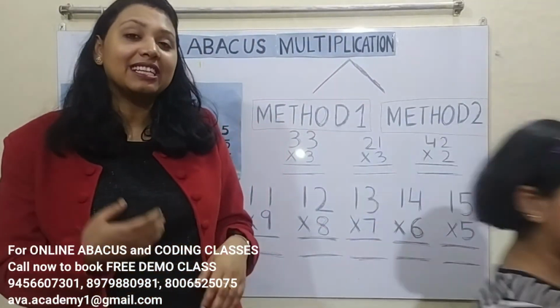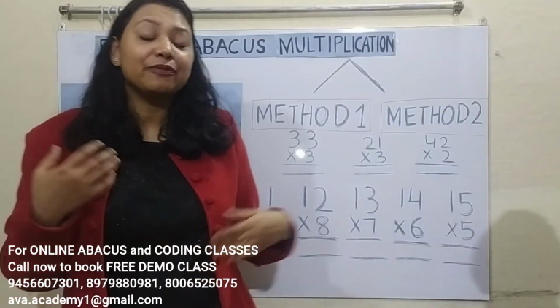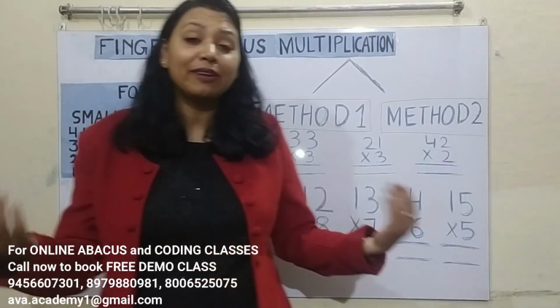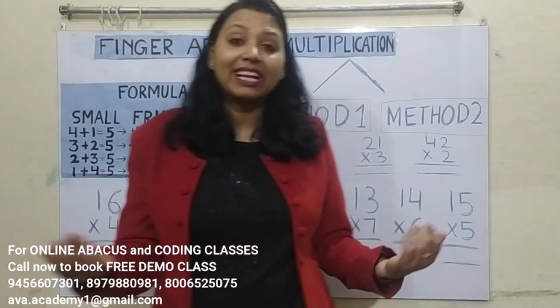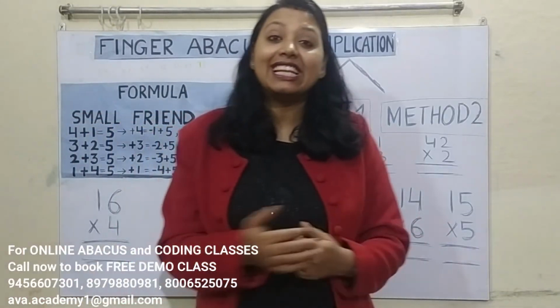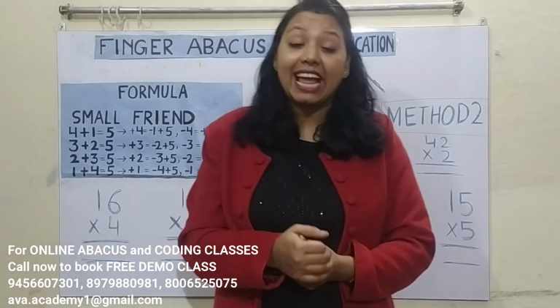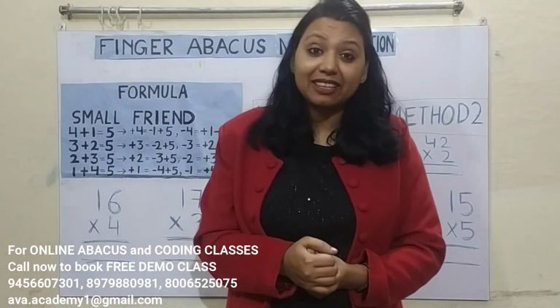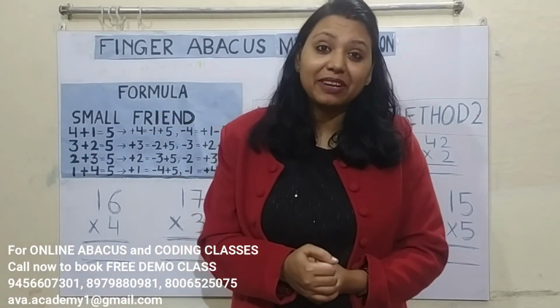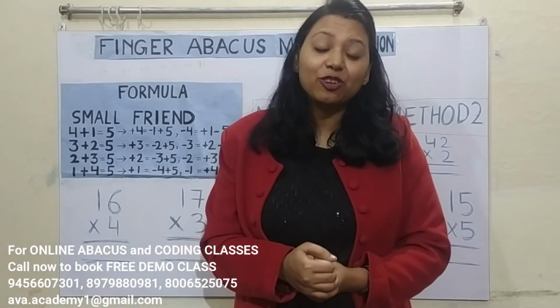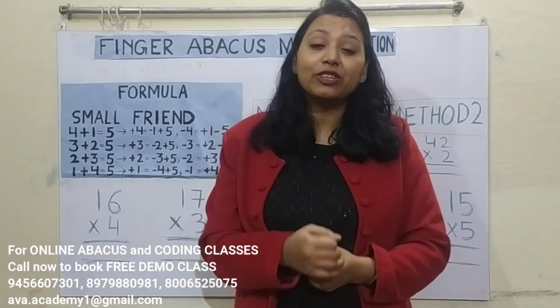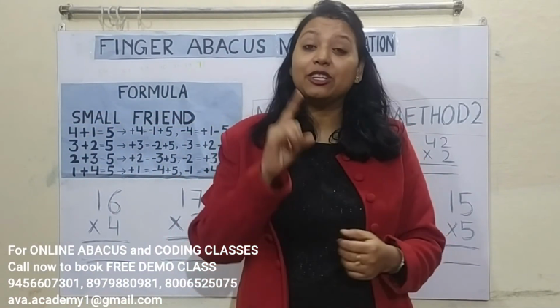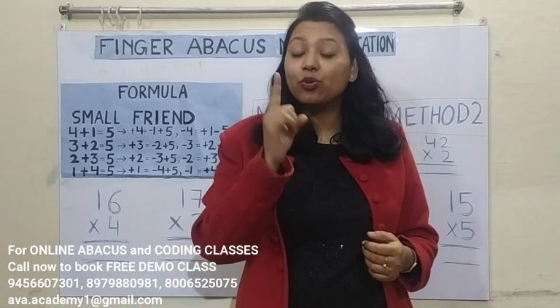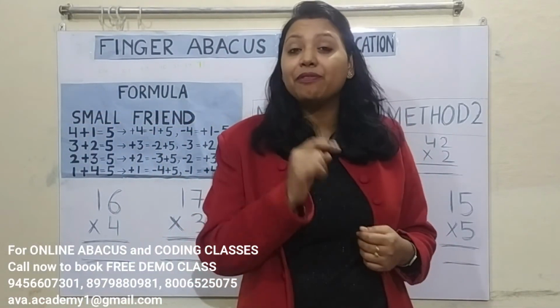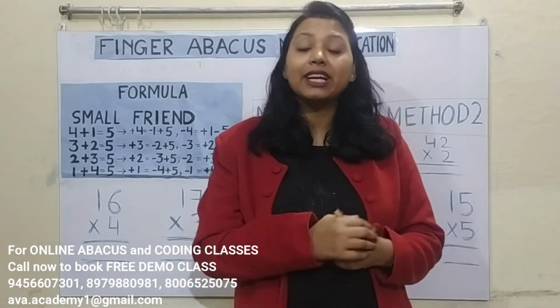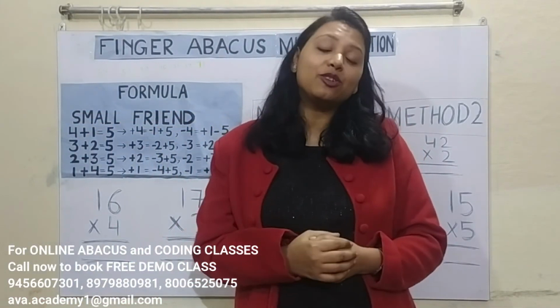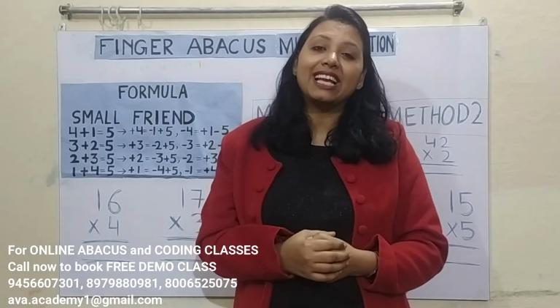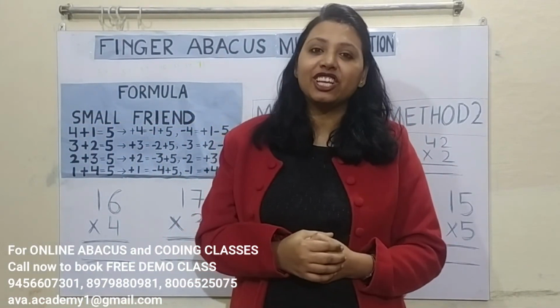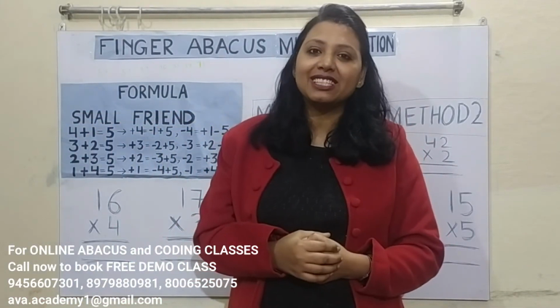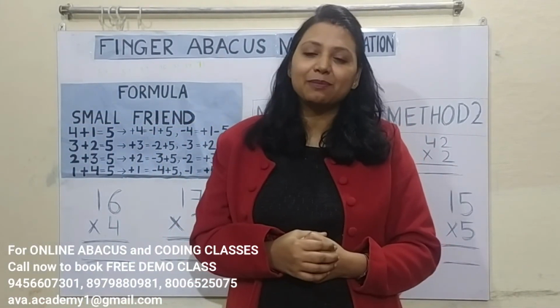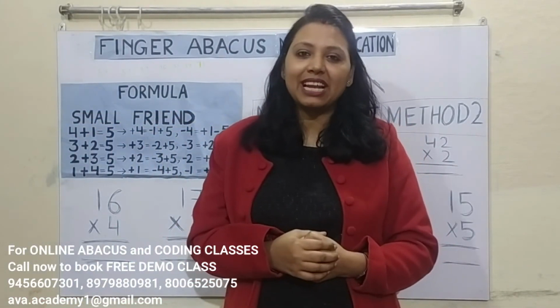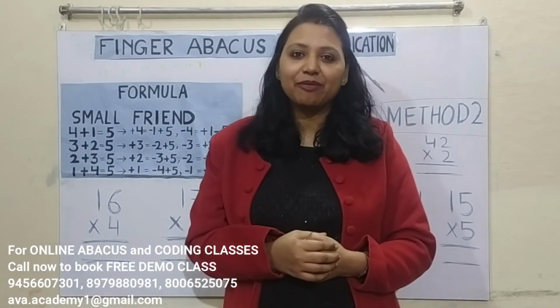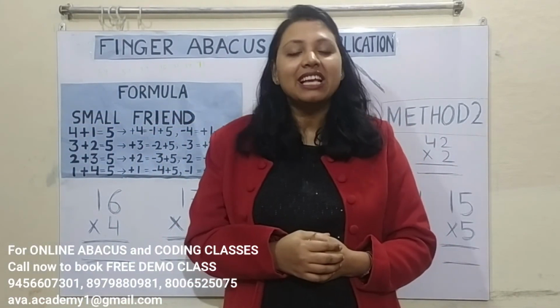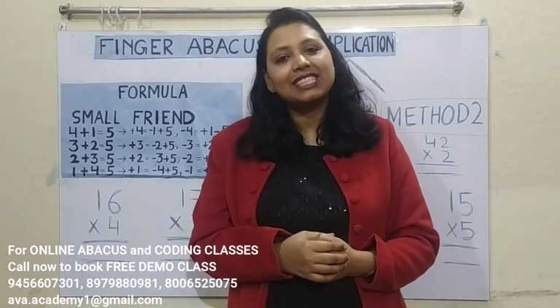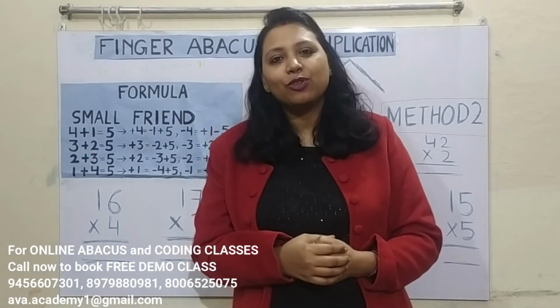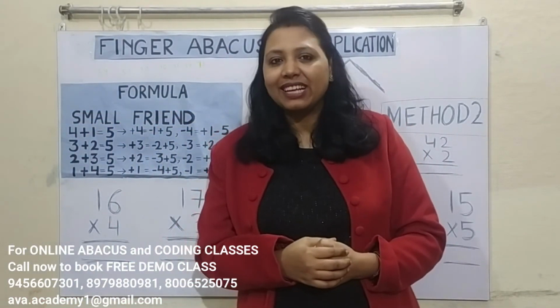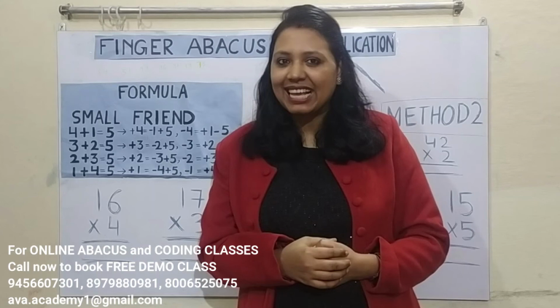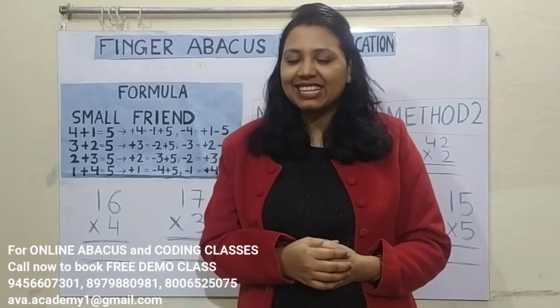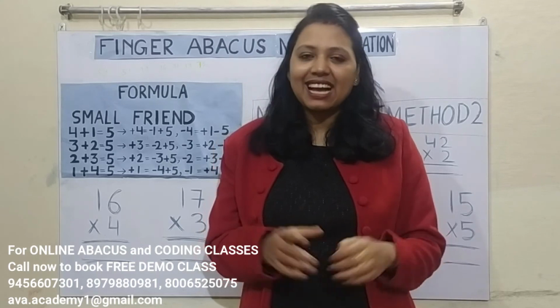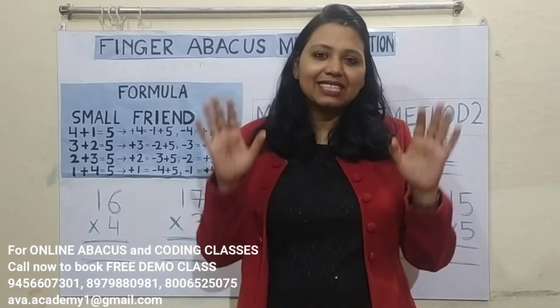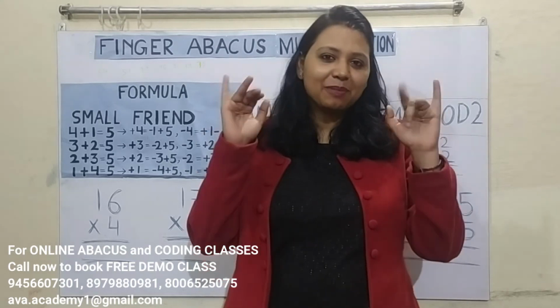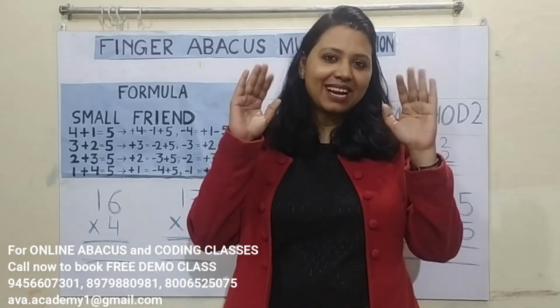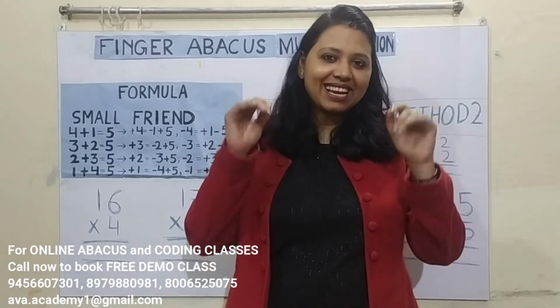Friends, if you really liked the video, don't forget to like, share and subscribe. See you in the next class. Bye-bye!